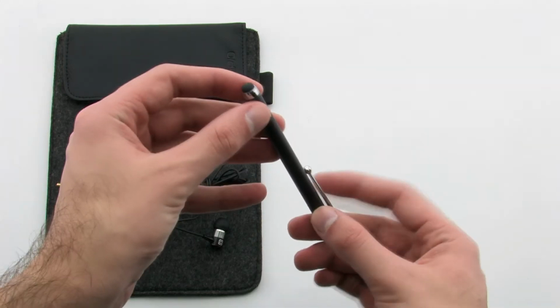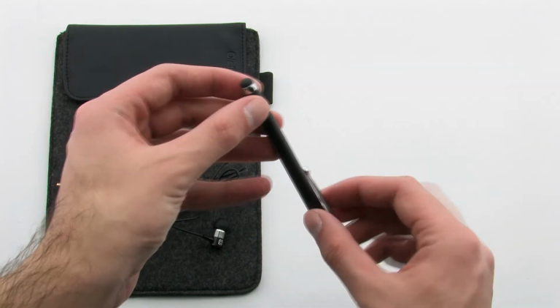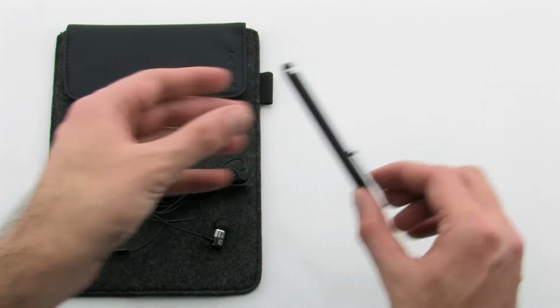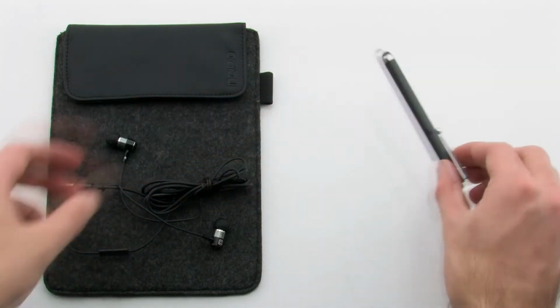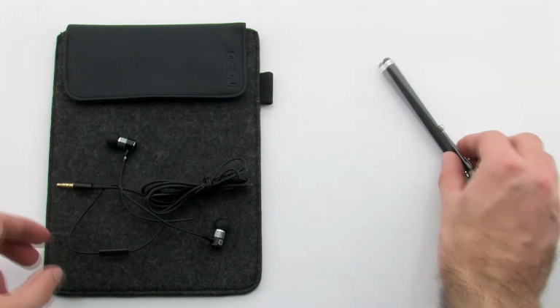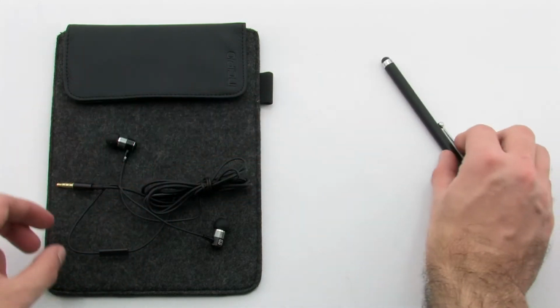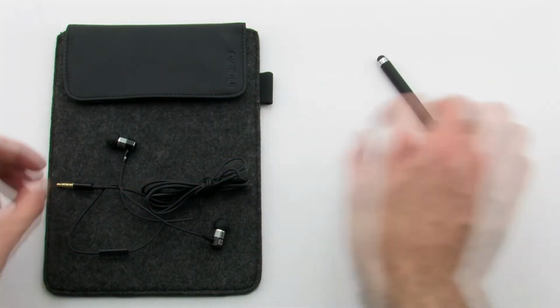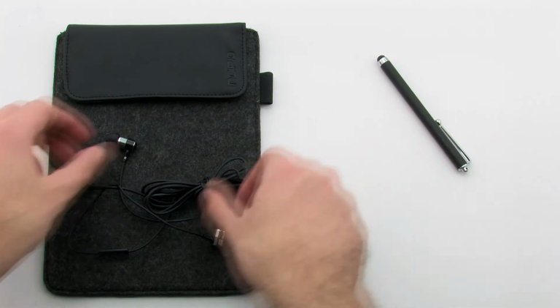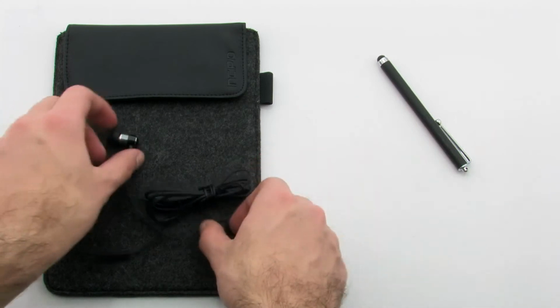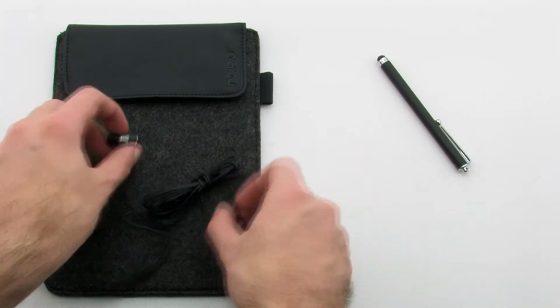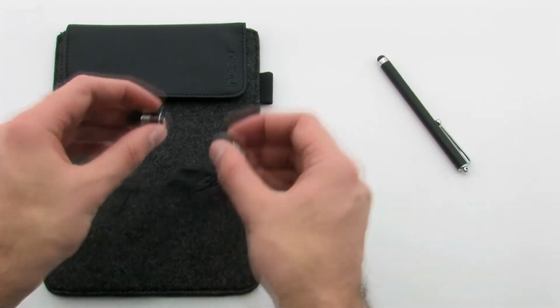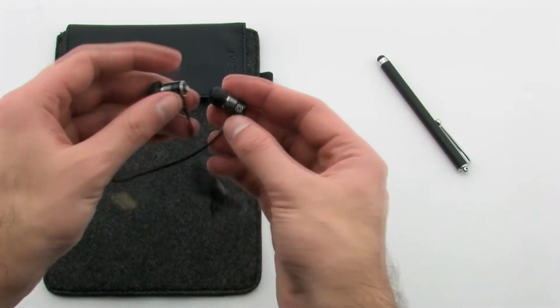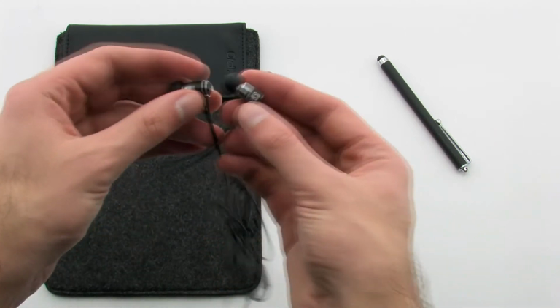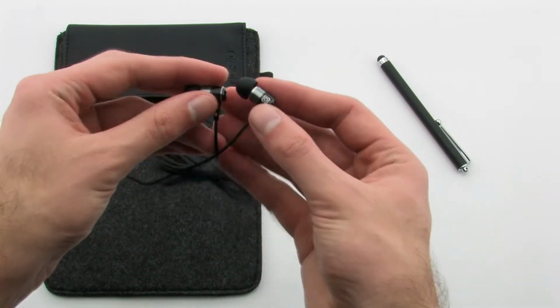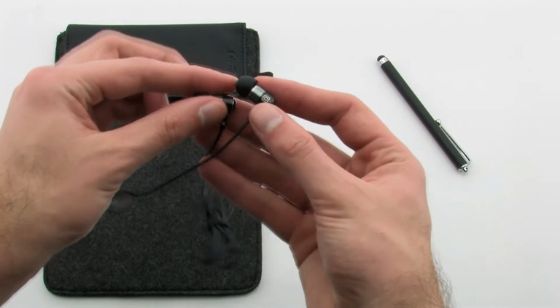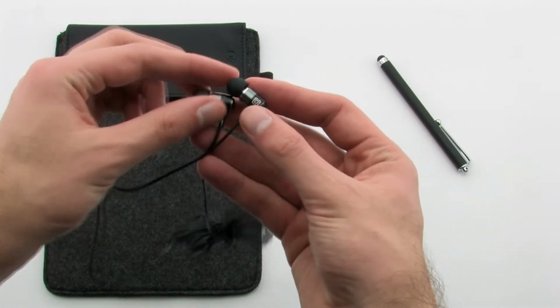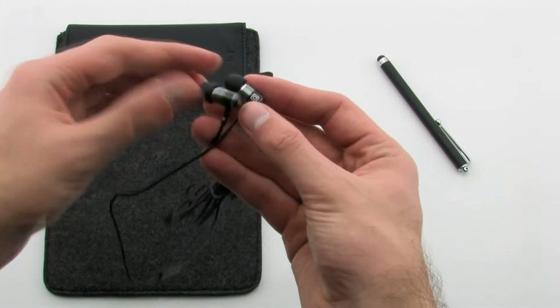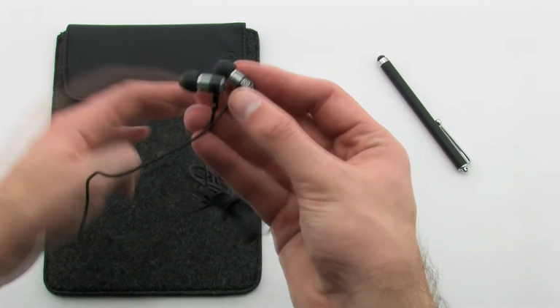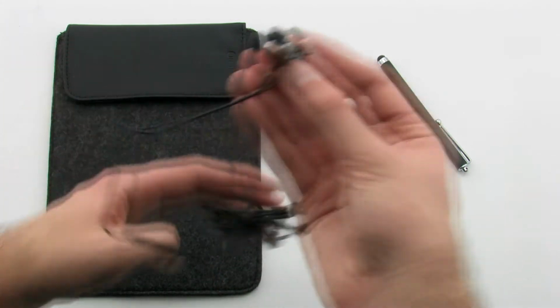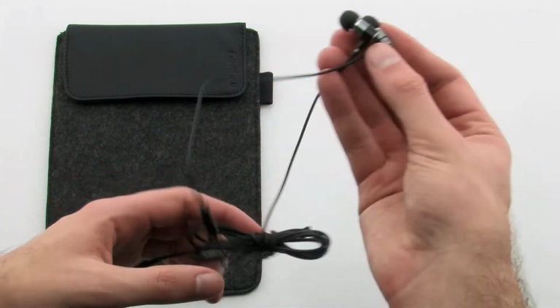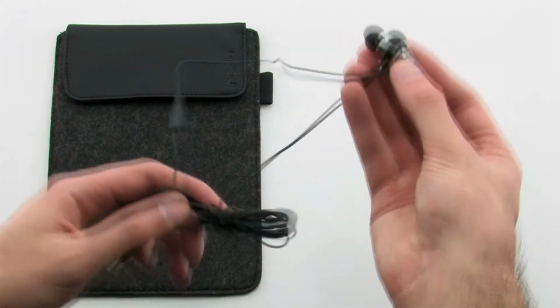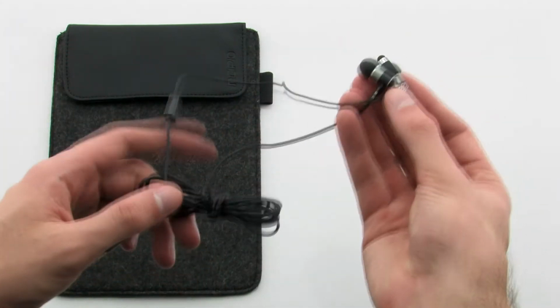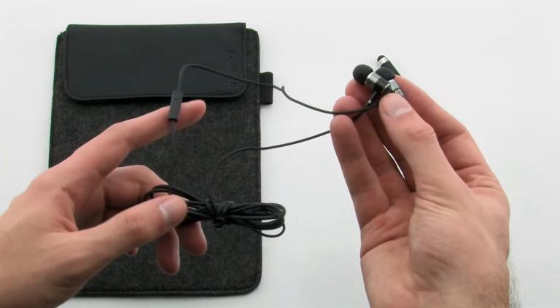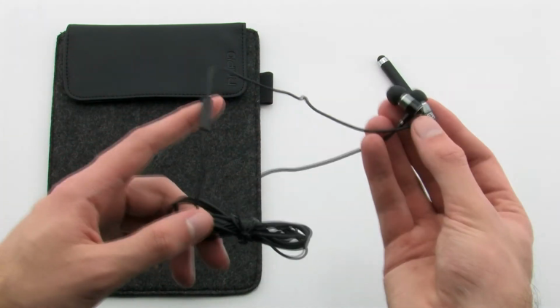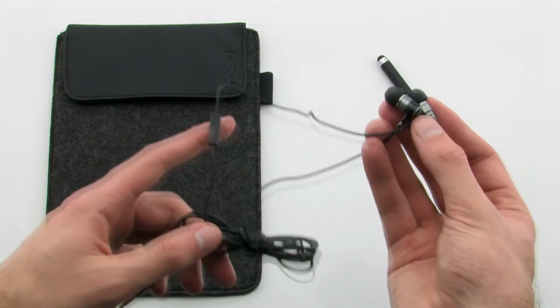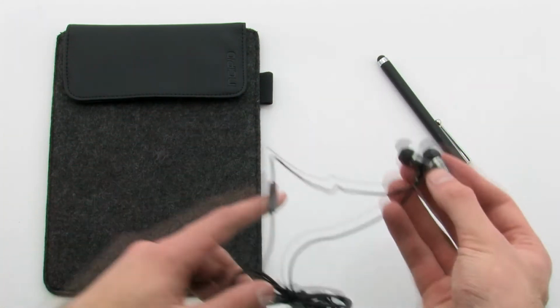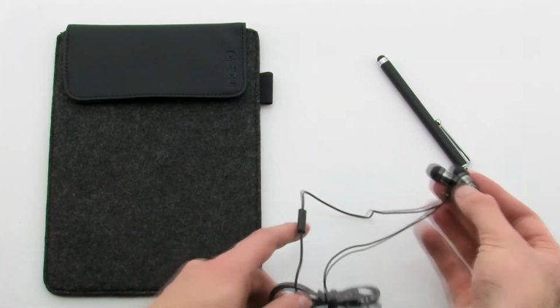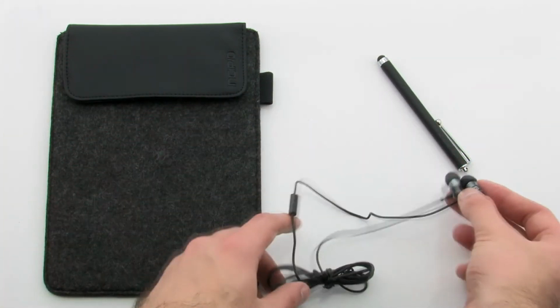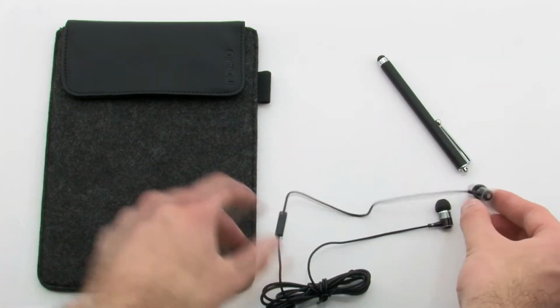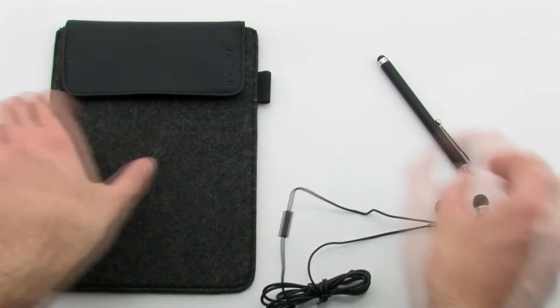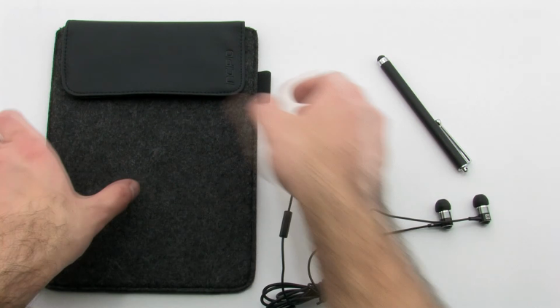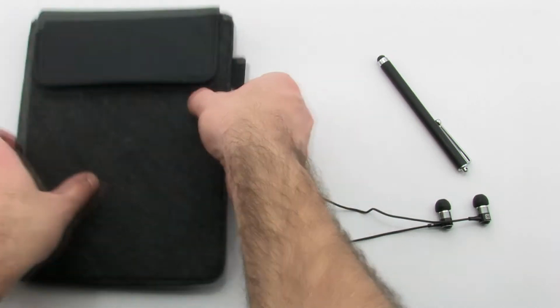The kit provides a great starting package for new tablet owners, including headphones, a stylus, and a felt sleeve for protection.